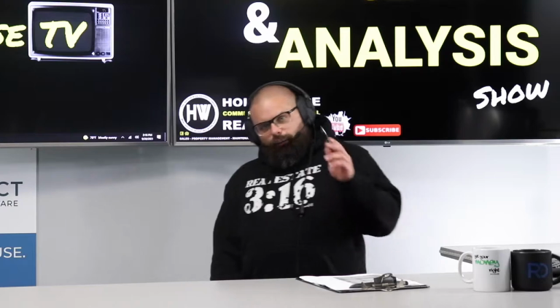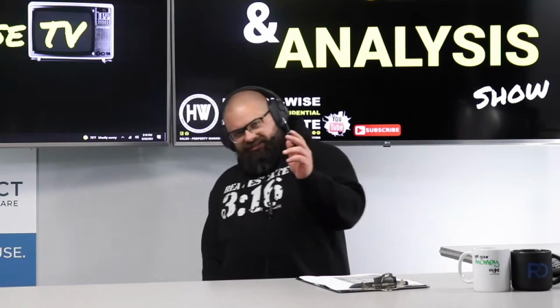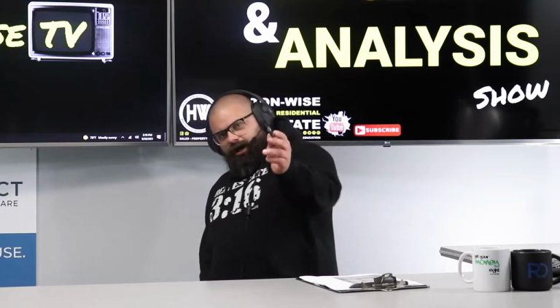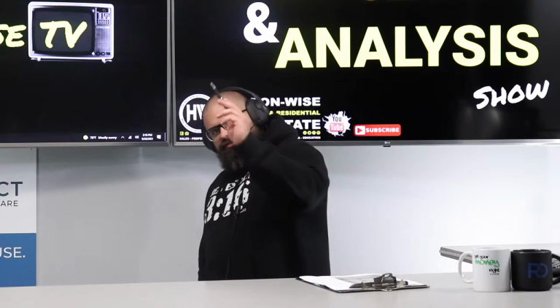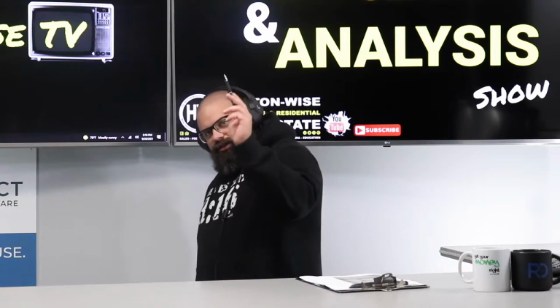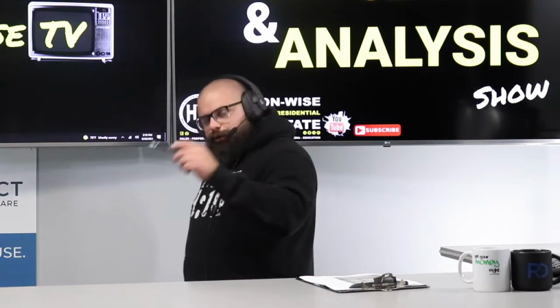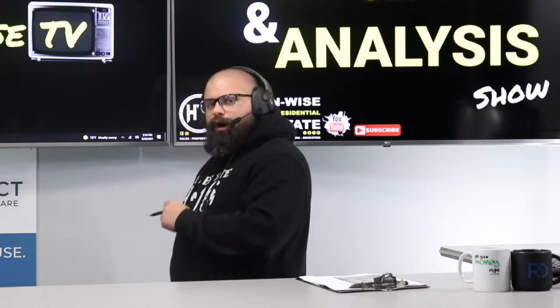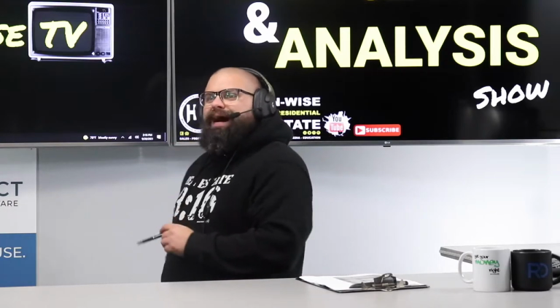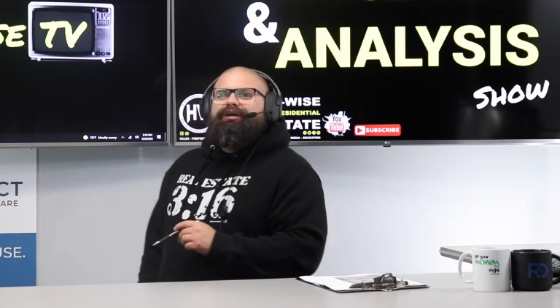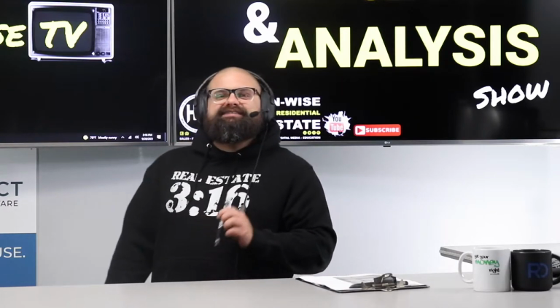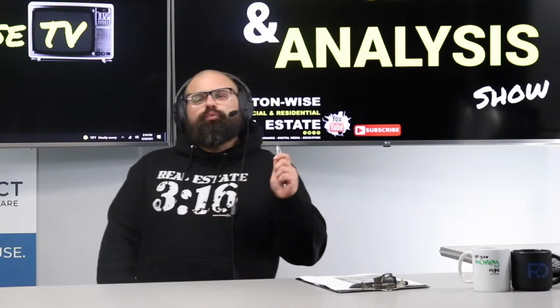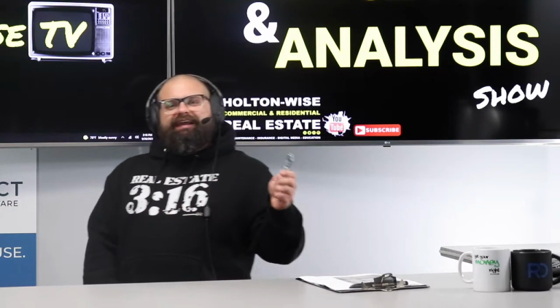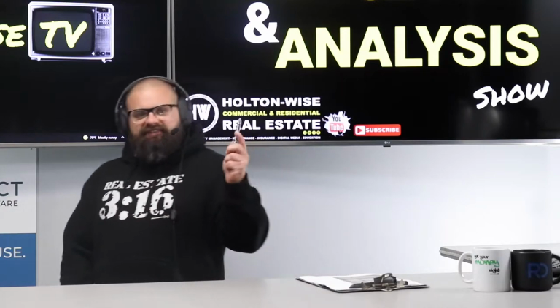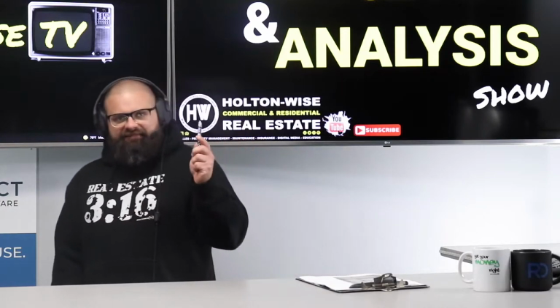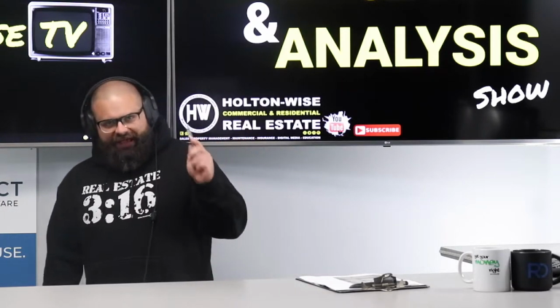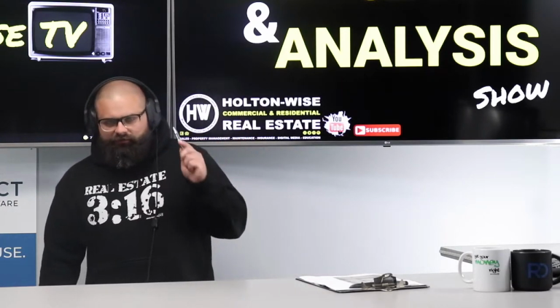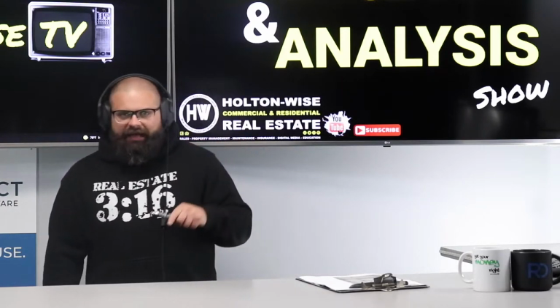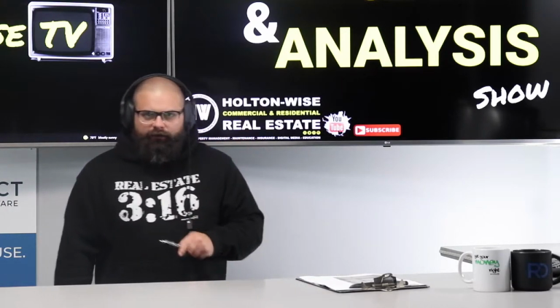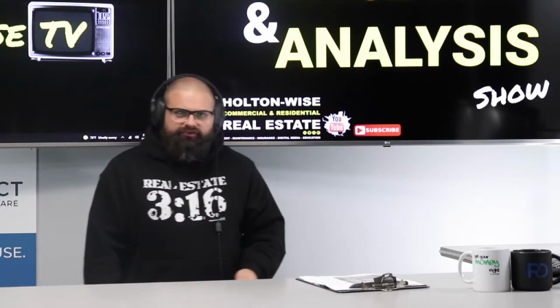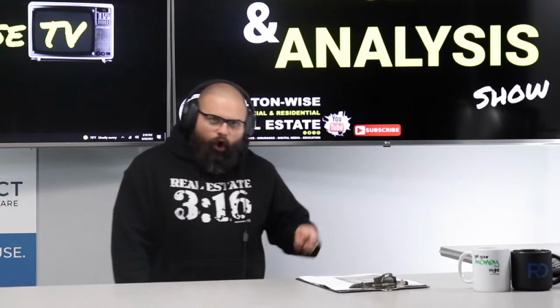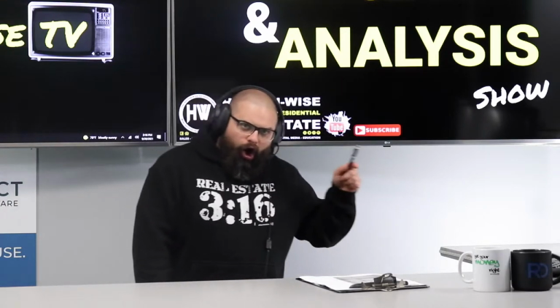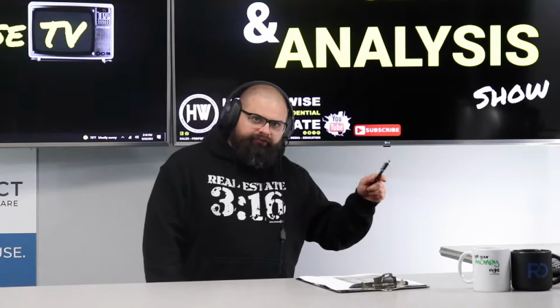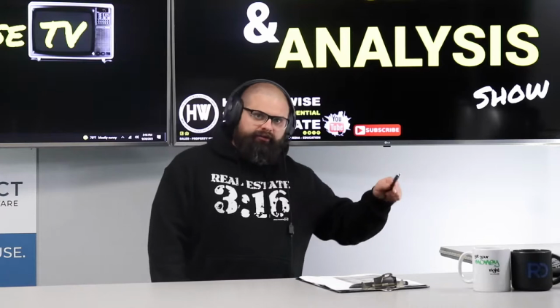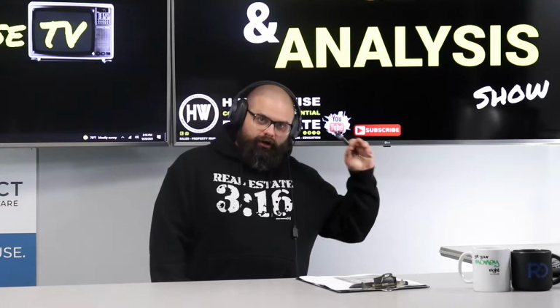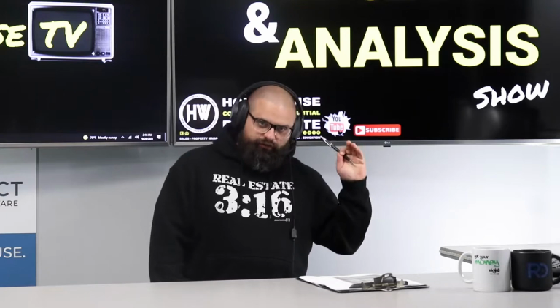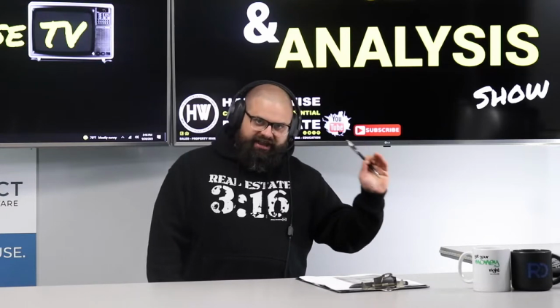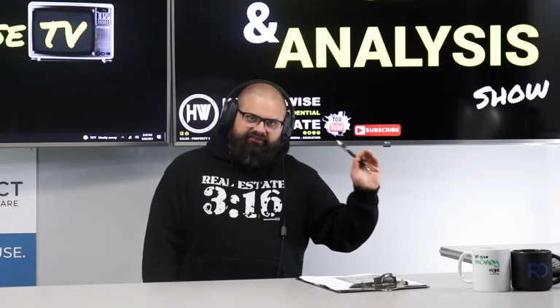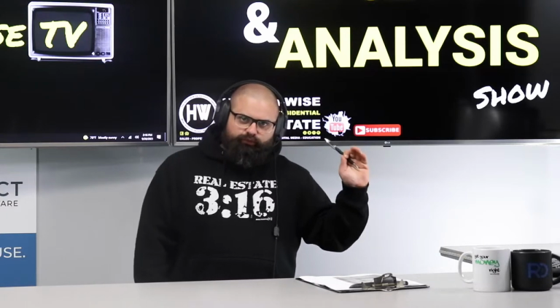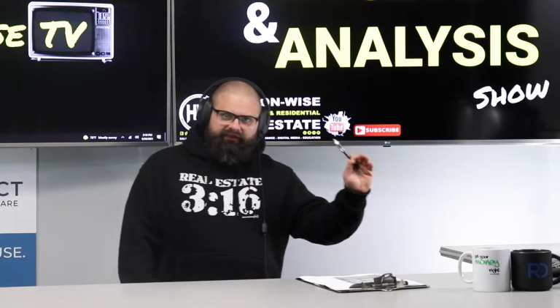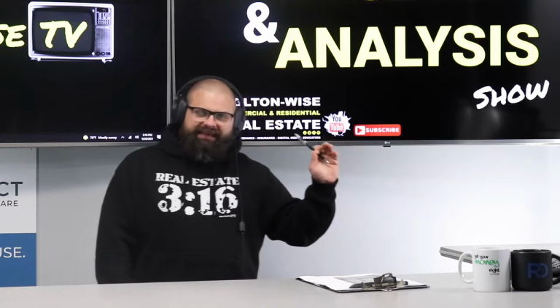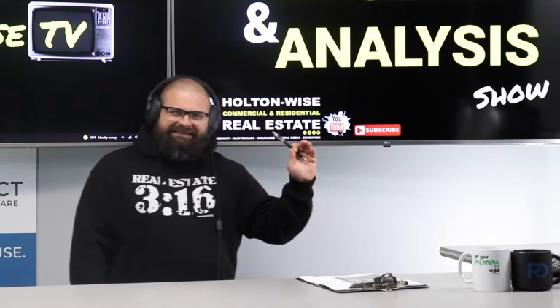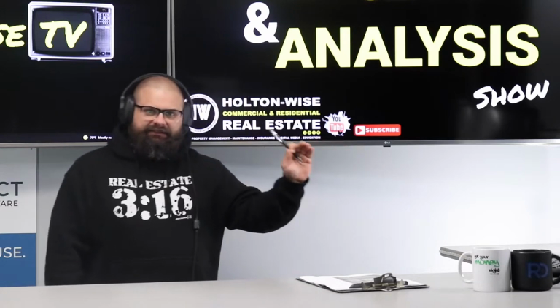I want to talk to you about getting $25,000 off of your next real estate deal.